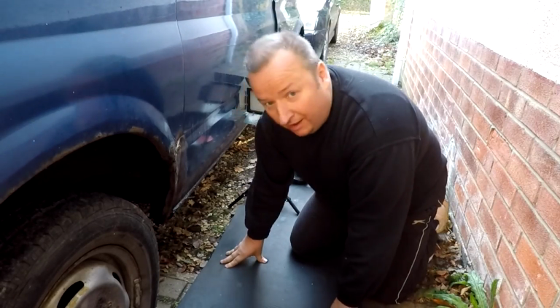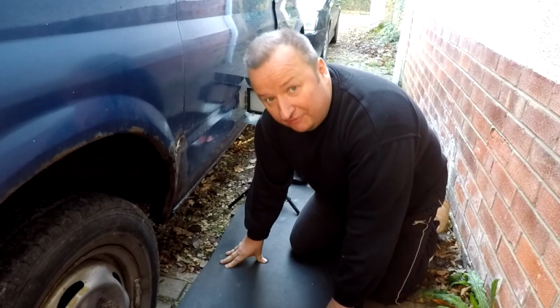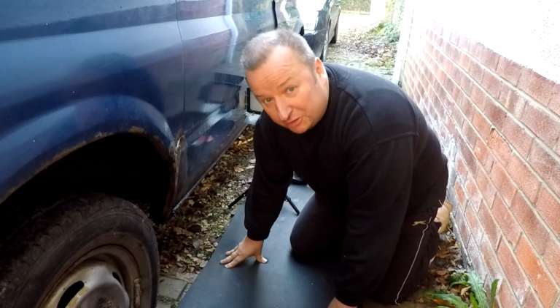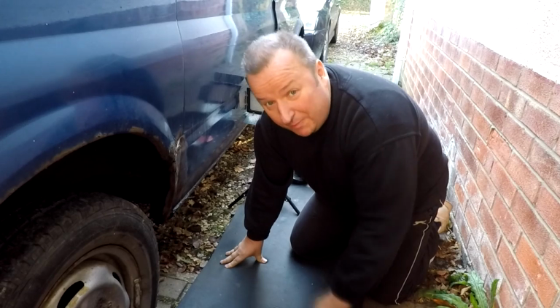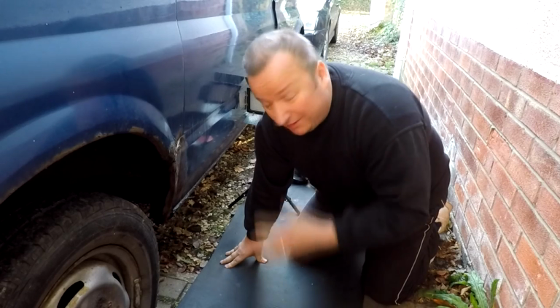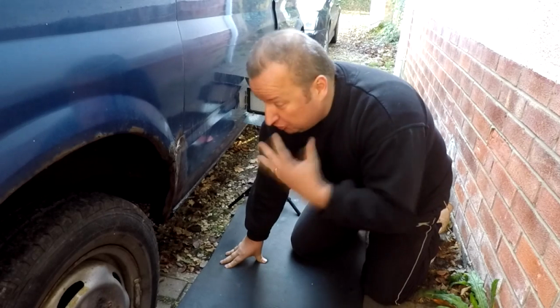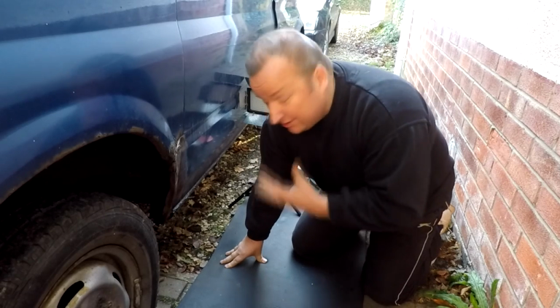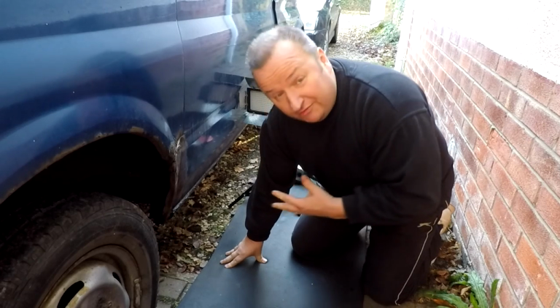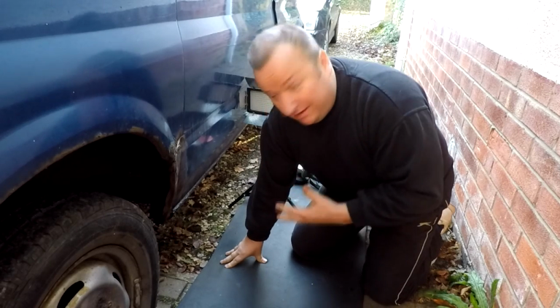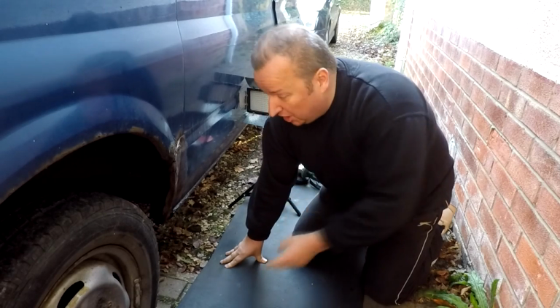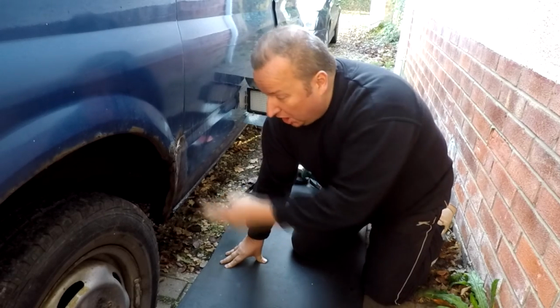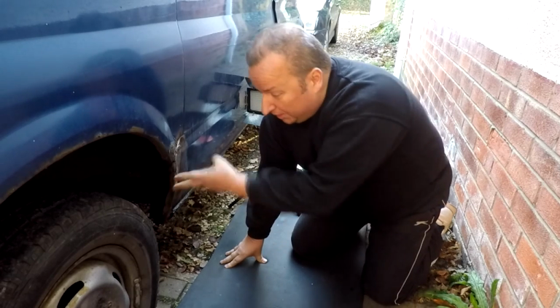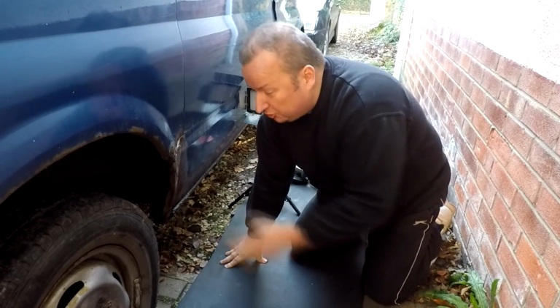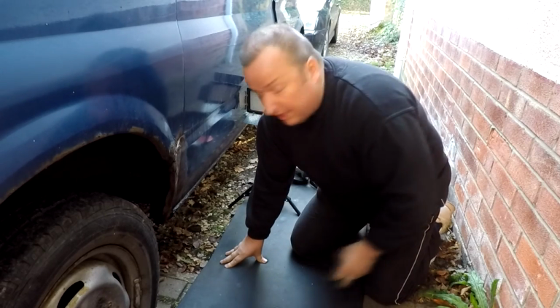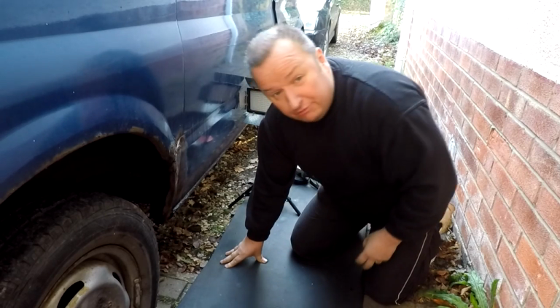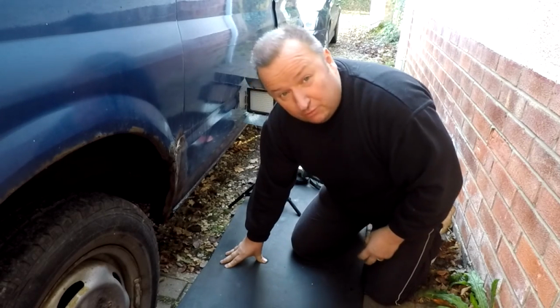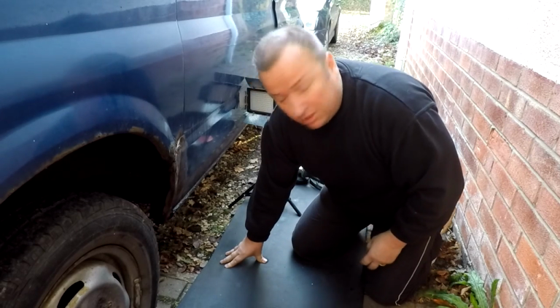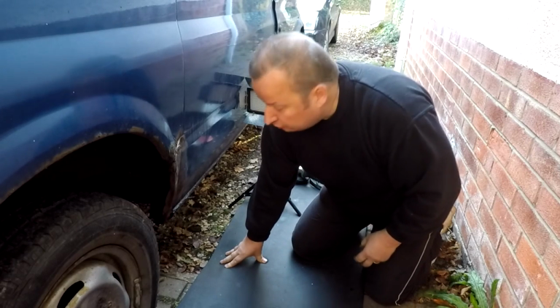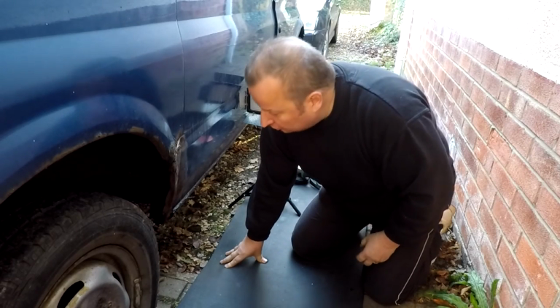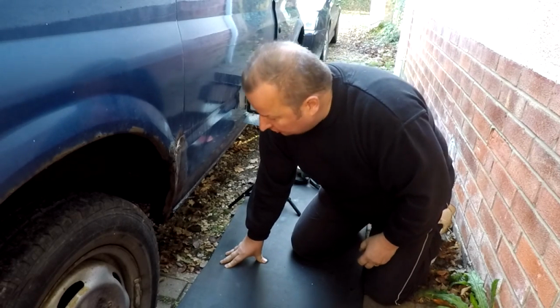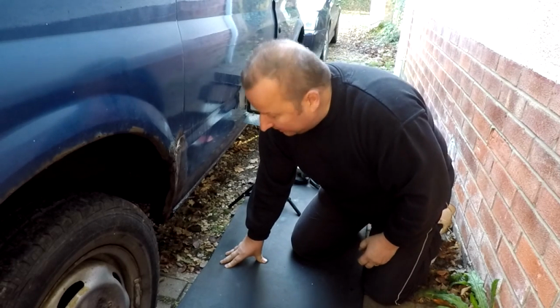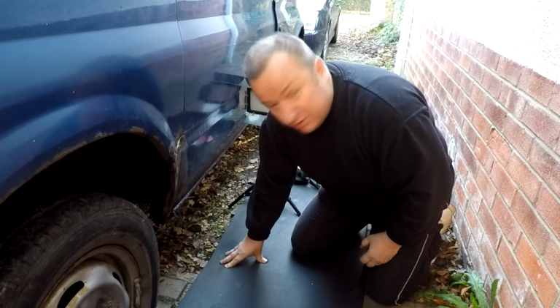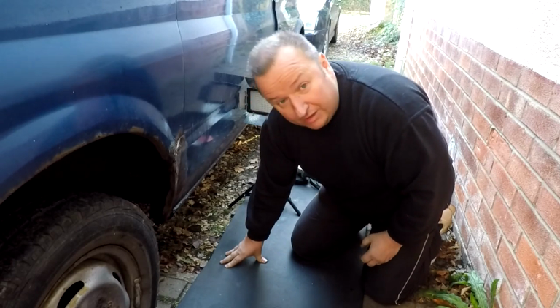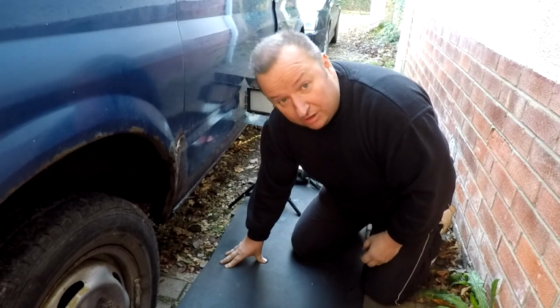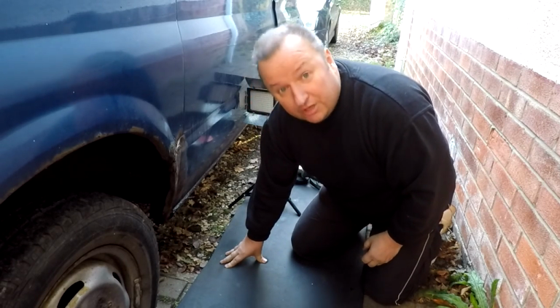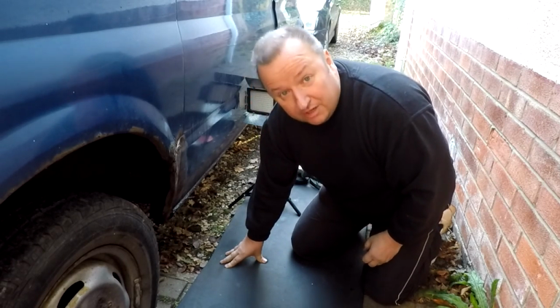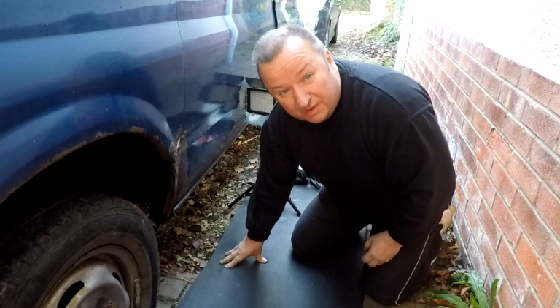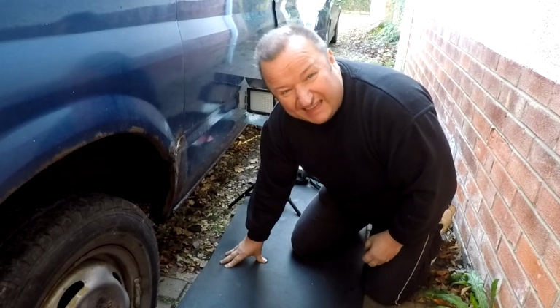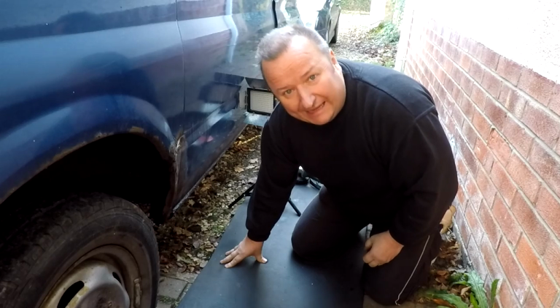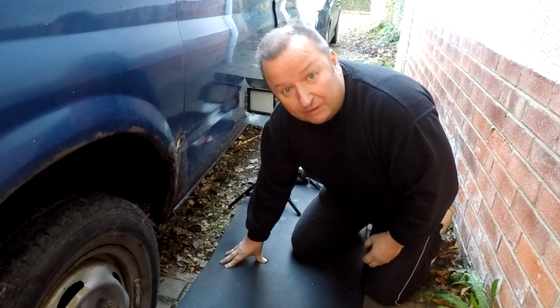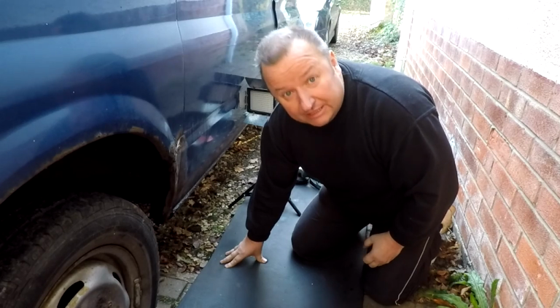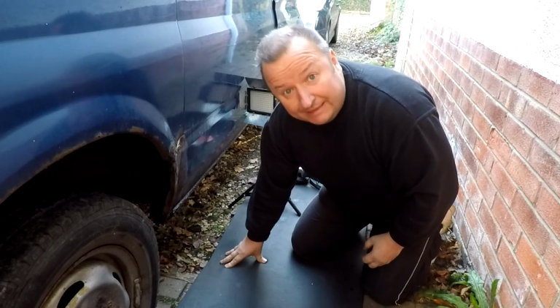Hi folks, we're back at the transit van. We're going to try and get rid of all this old rot on the back of this wheel arch. We're going to cut it out. See you in a minute.